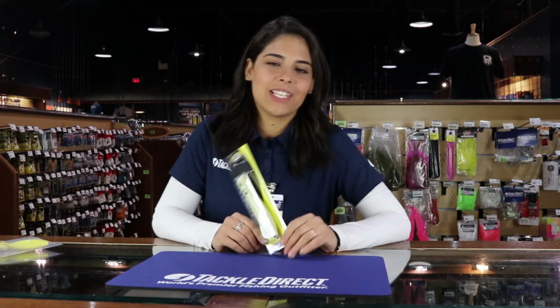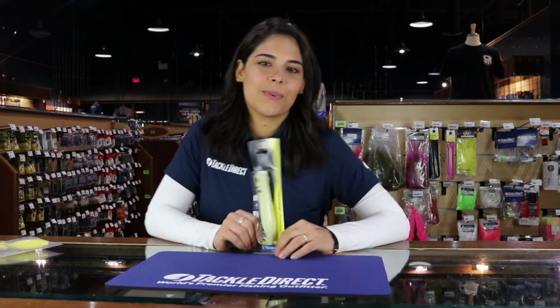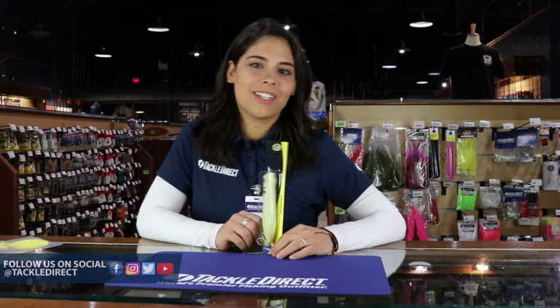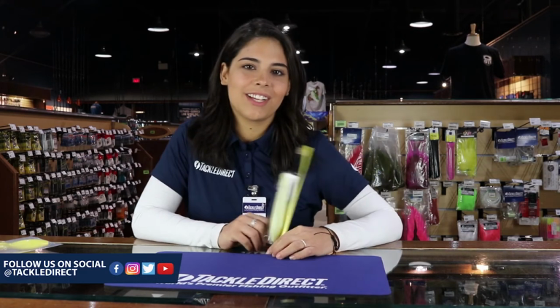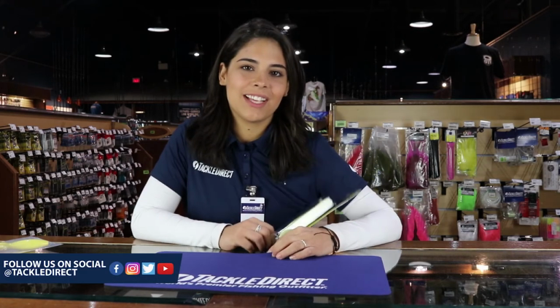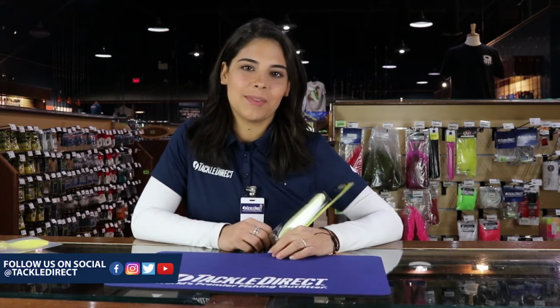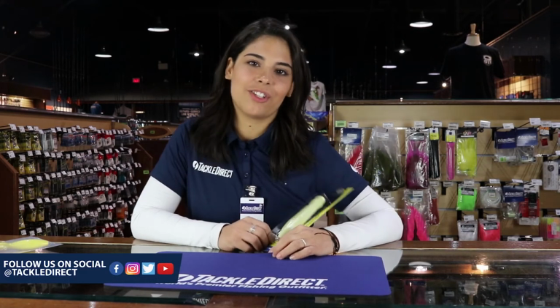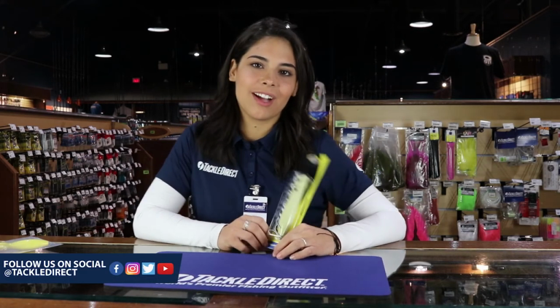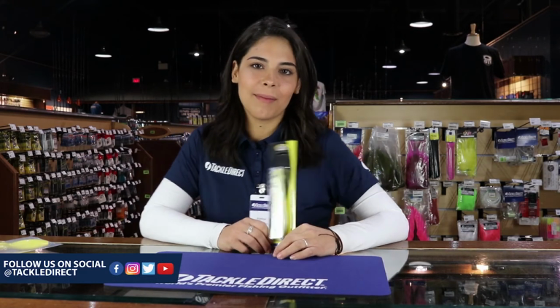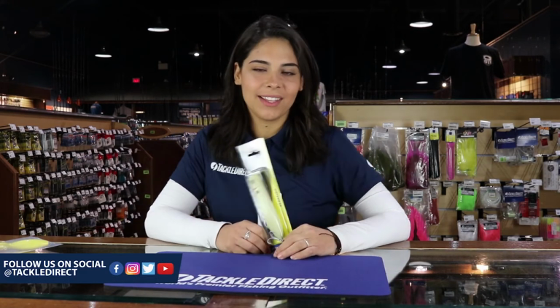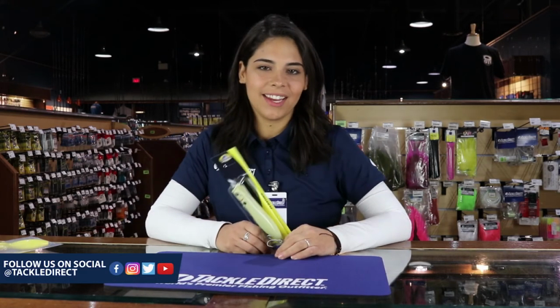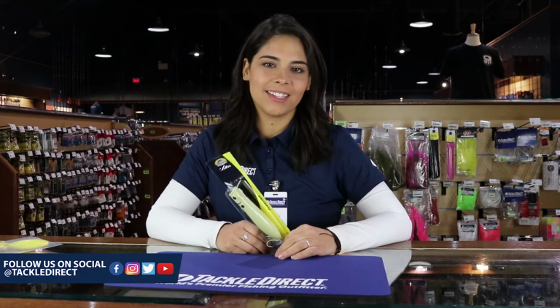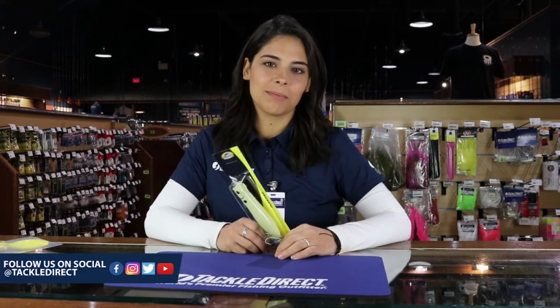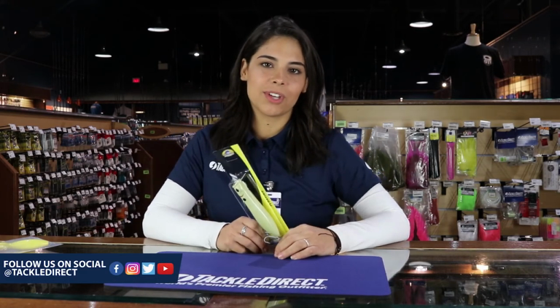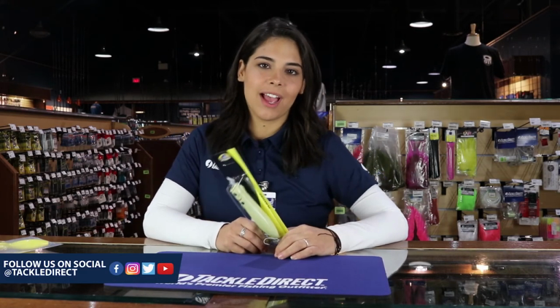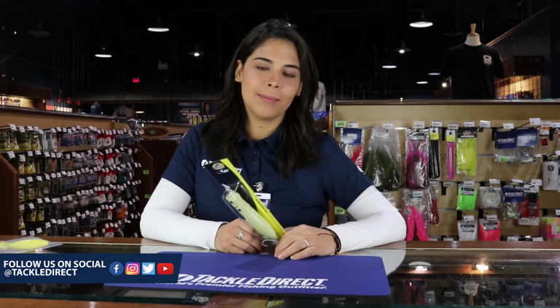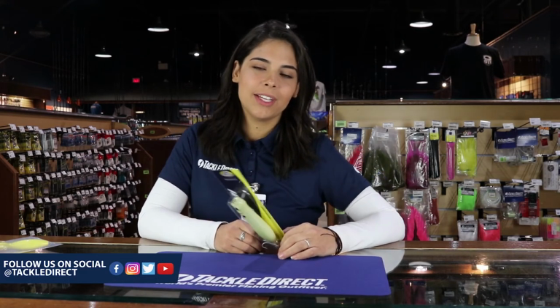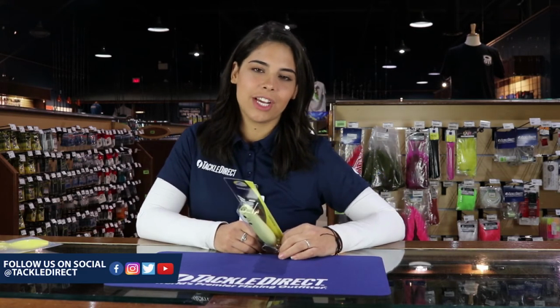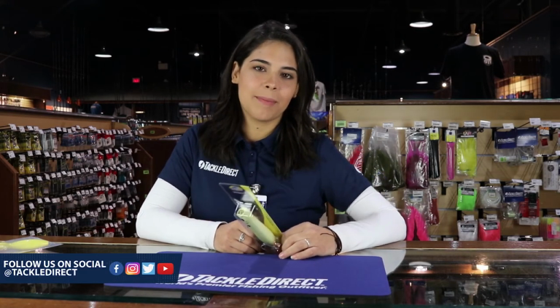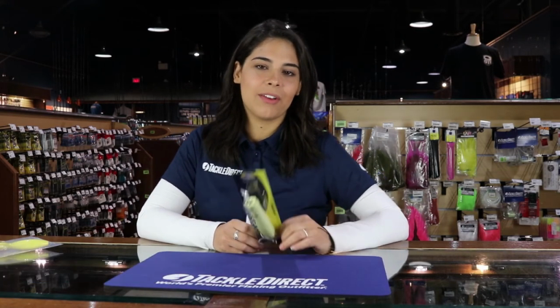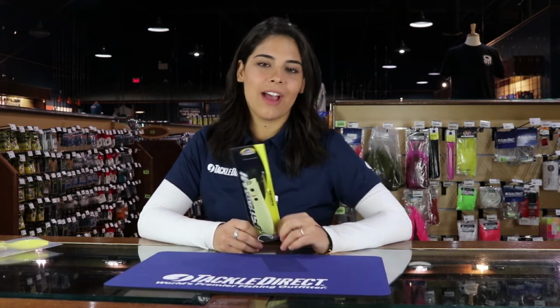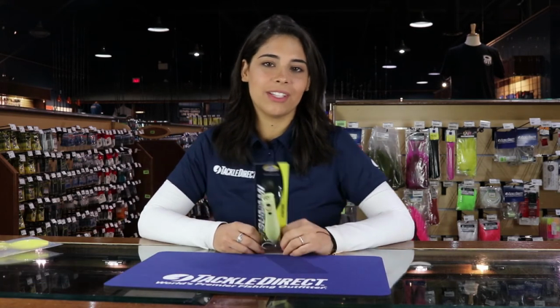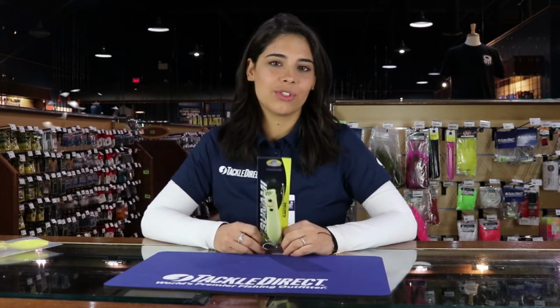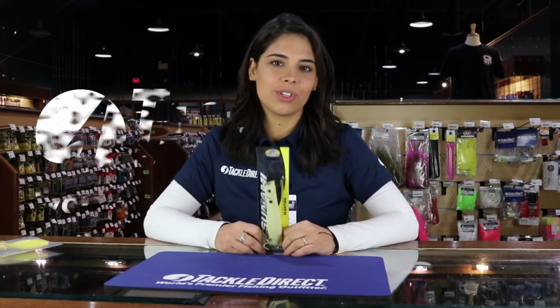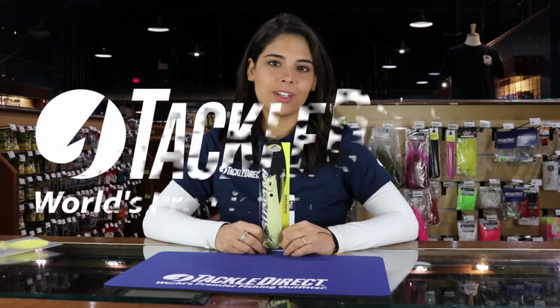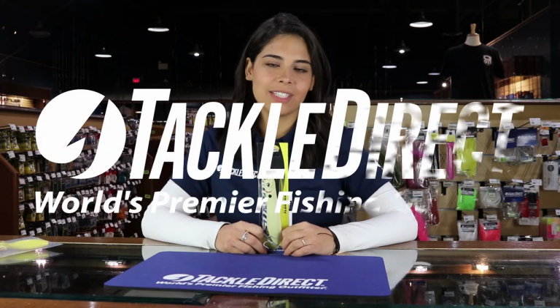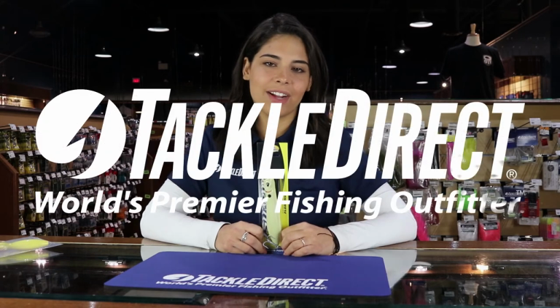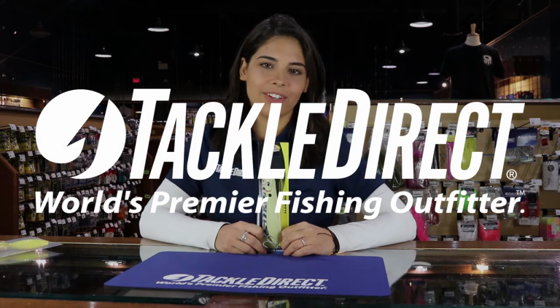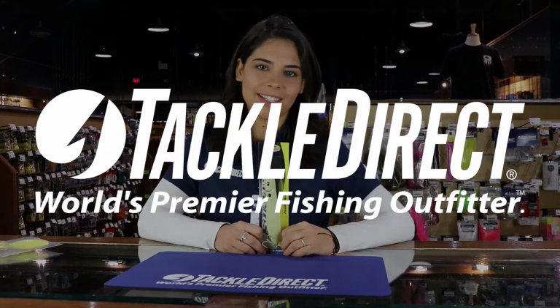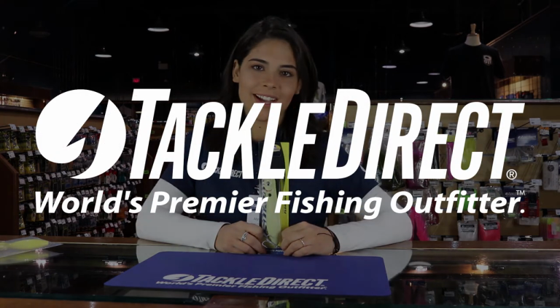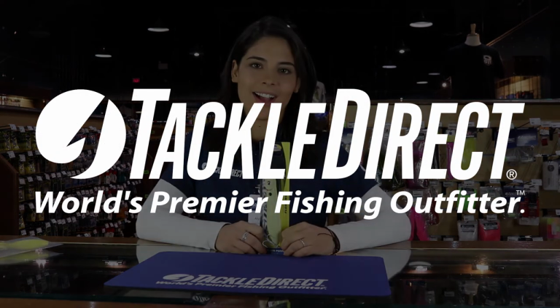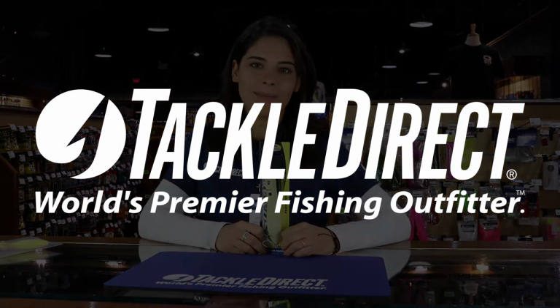Thanks for watching, guys. Be sure to comment, like, and subscribe. Check them out now in-store or on TackleDirect.com.